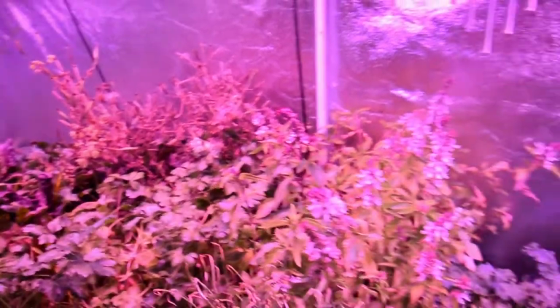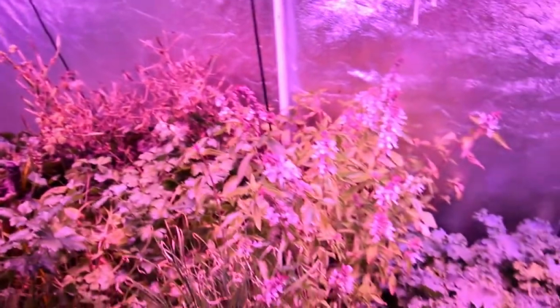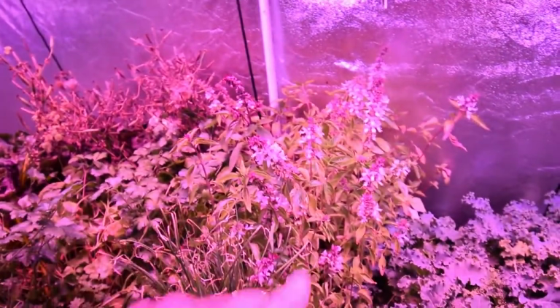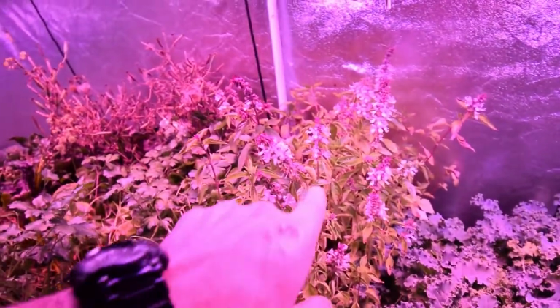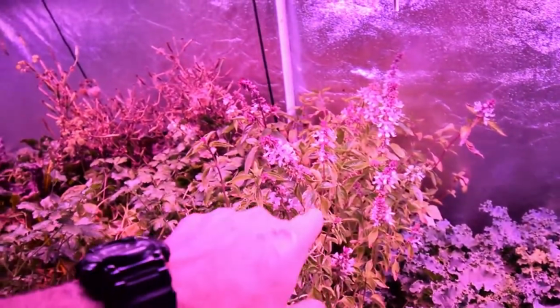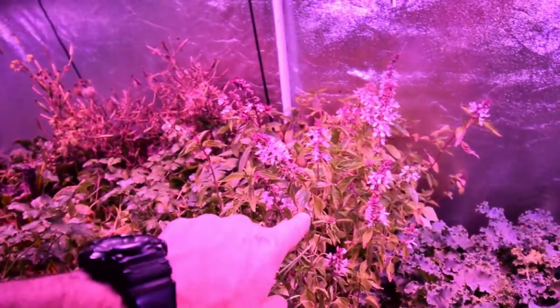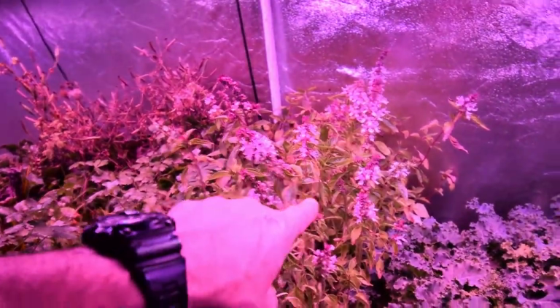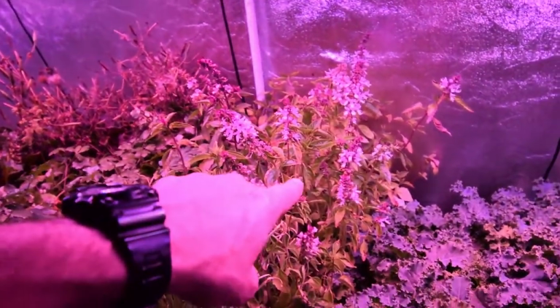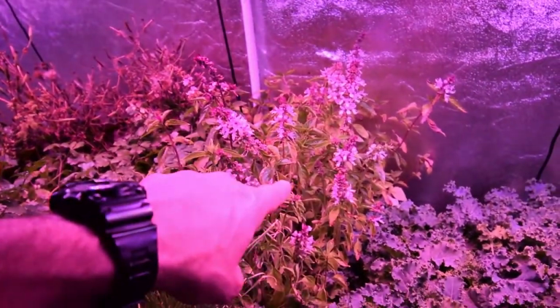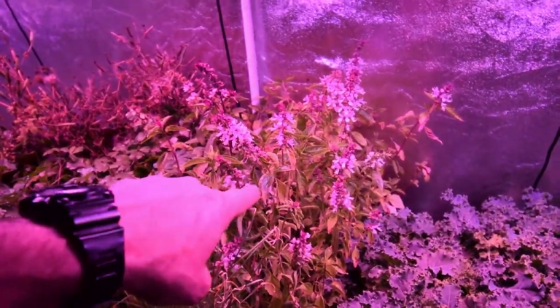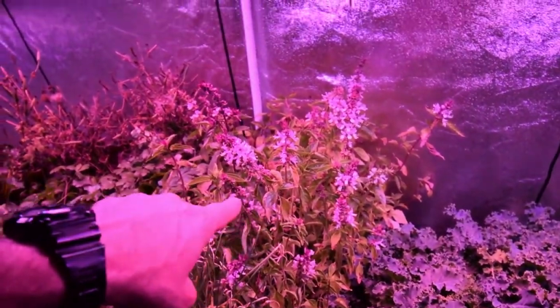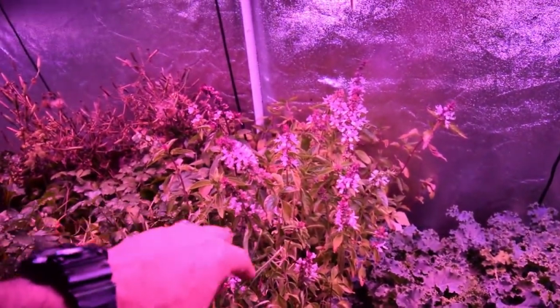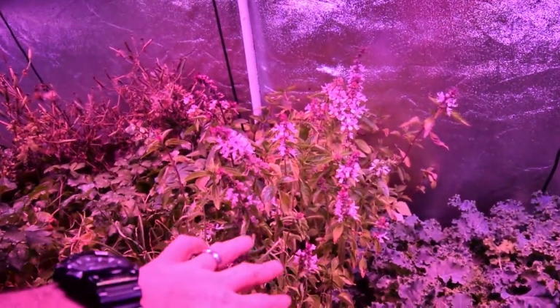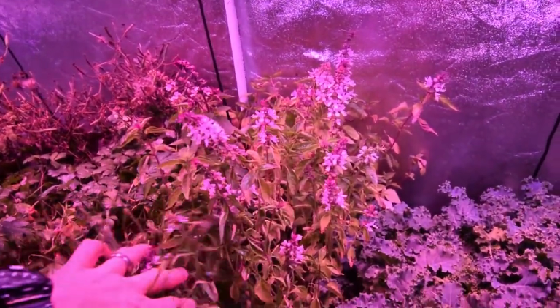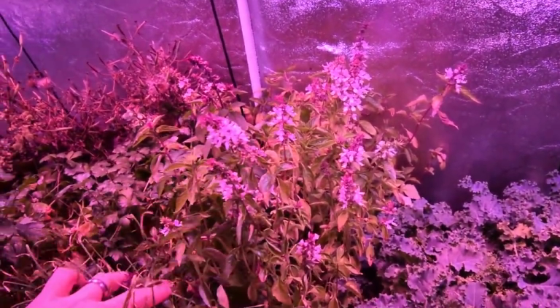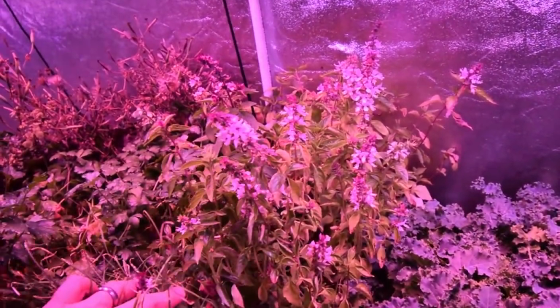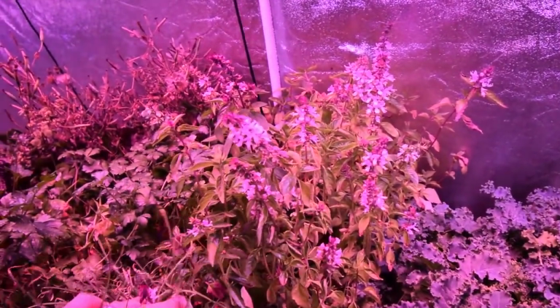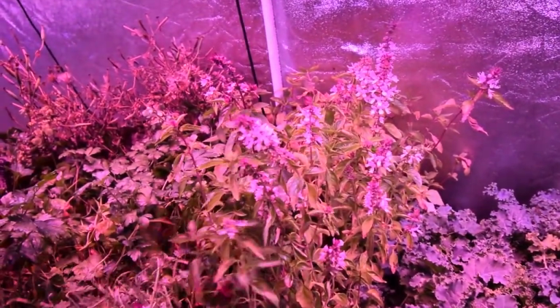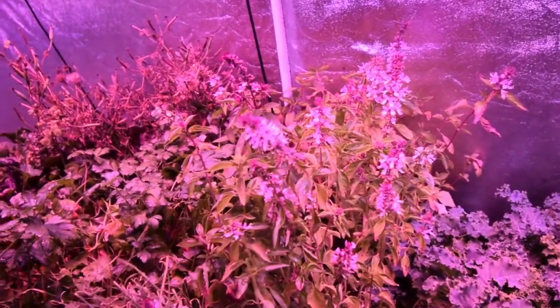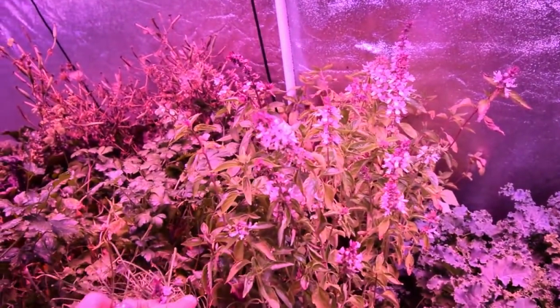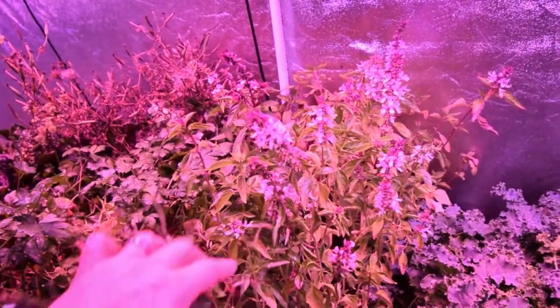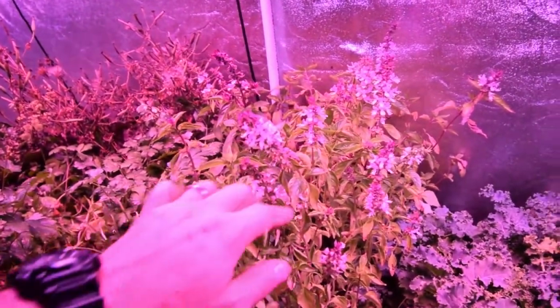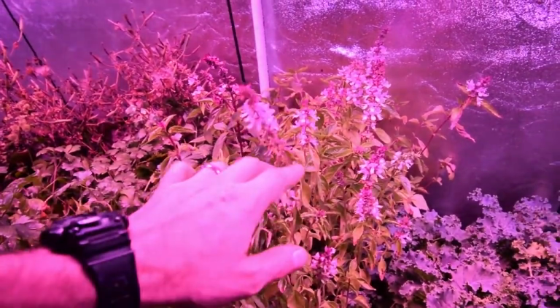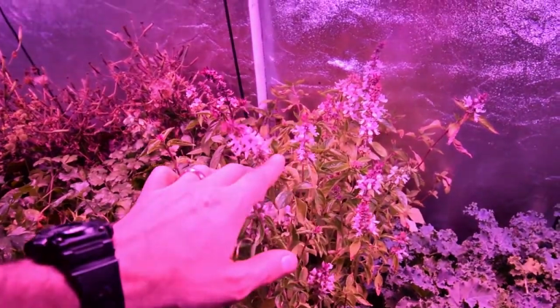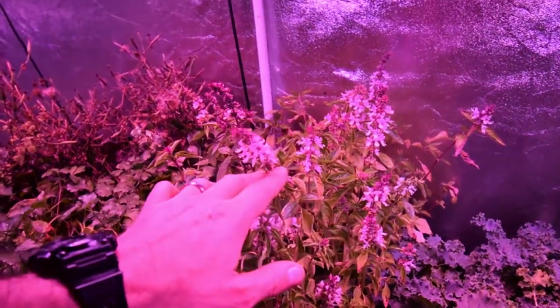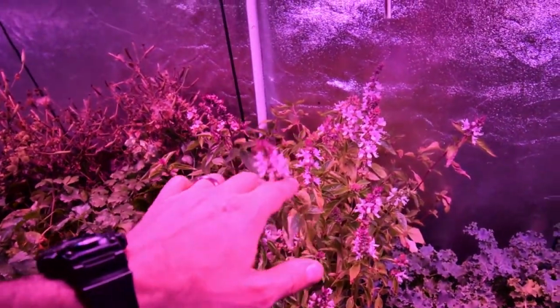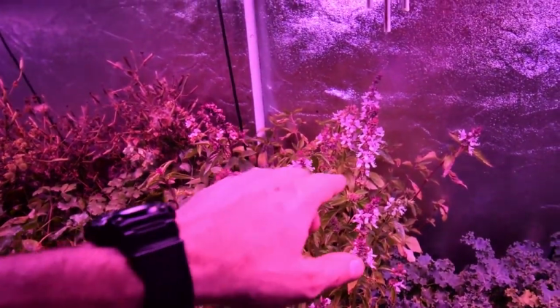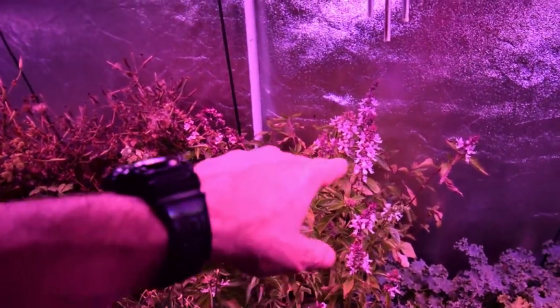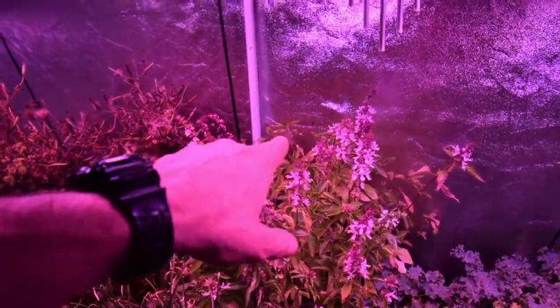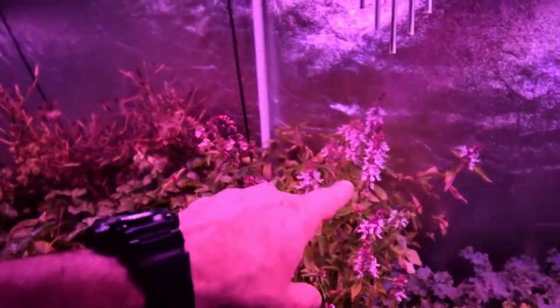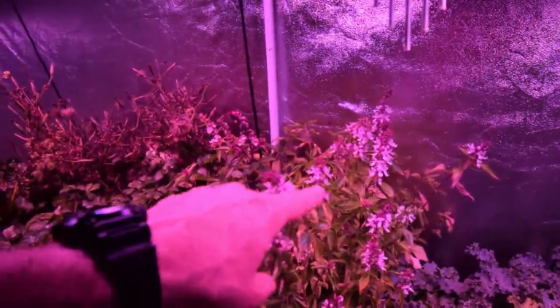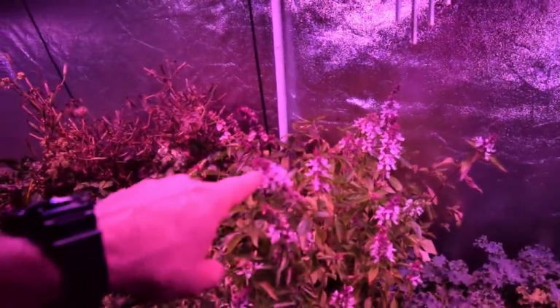The basil back here has really gone to flower, so I need to come down here and pinch off a bunch of stuff because it wasn't like this when I left.